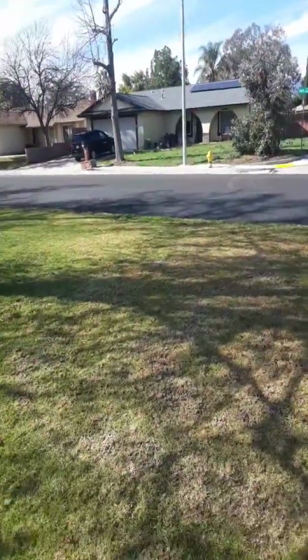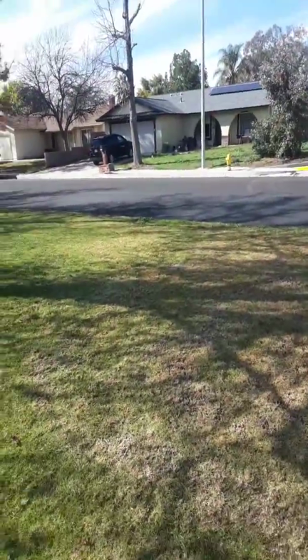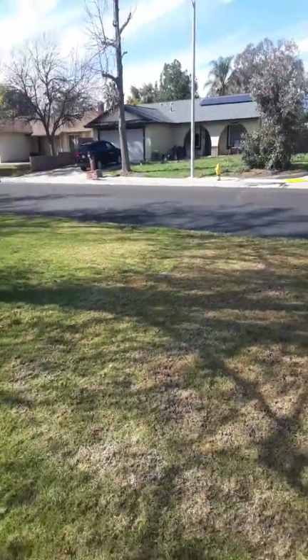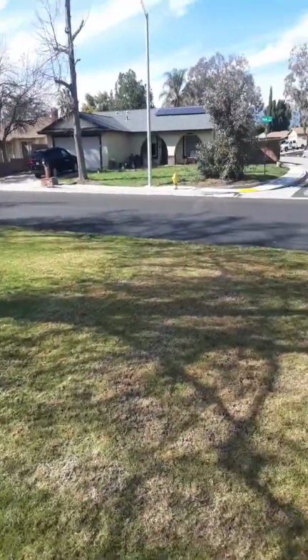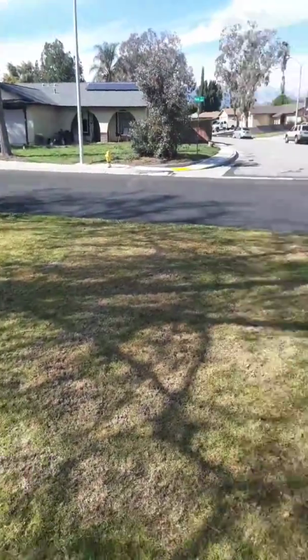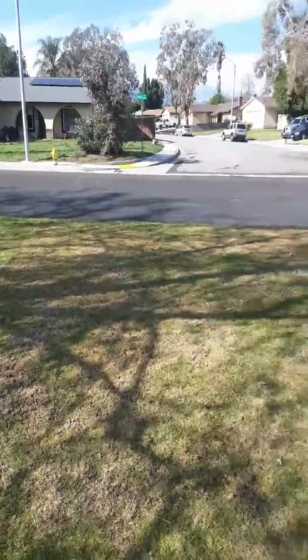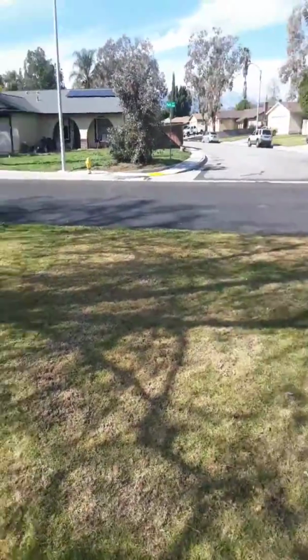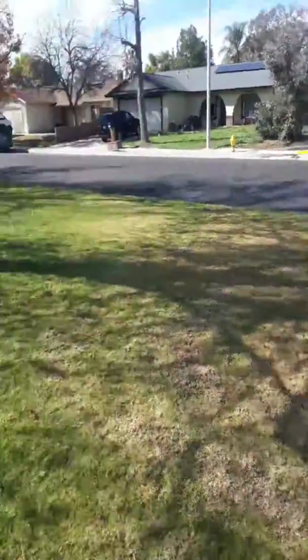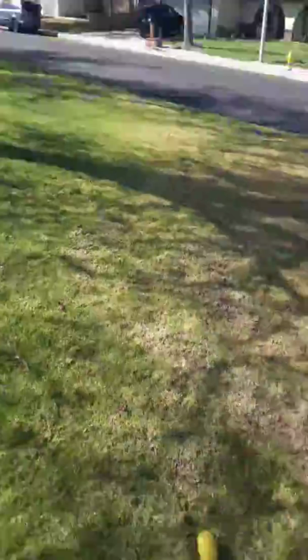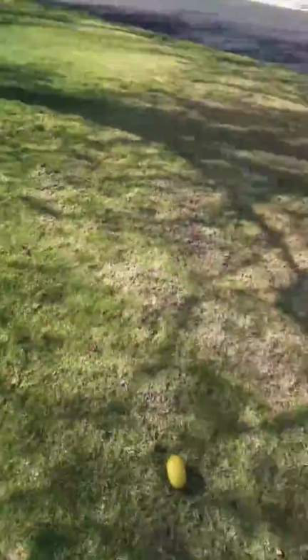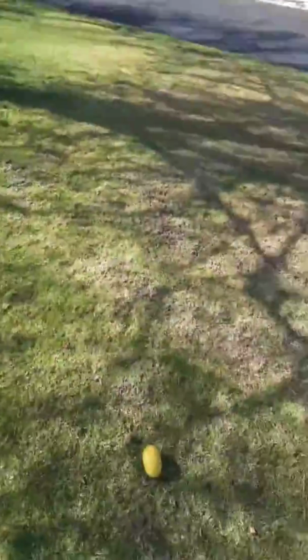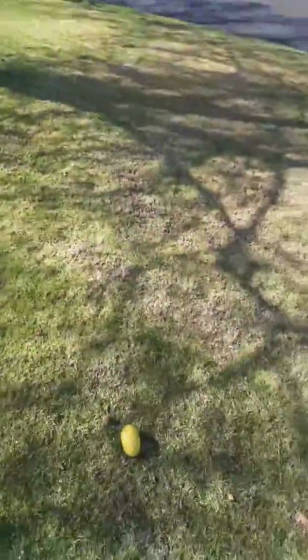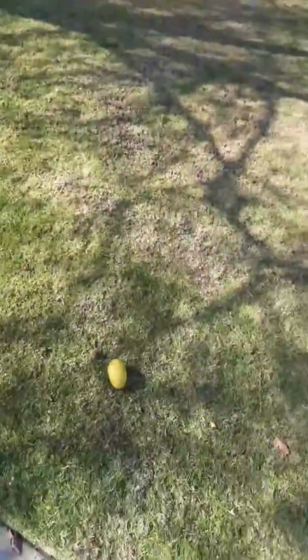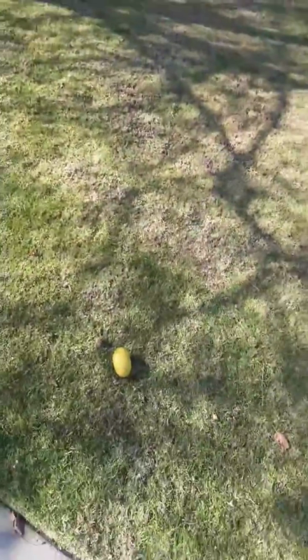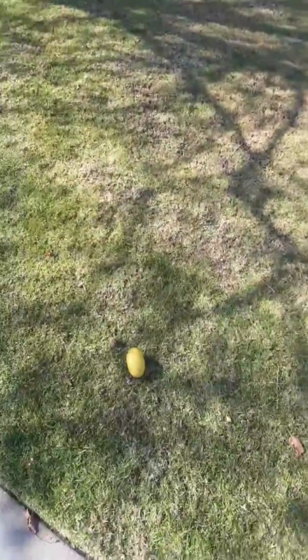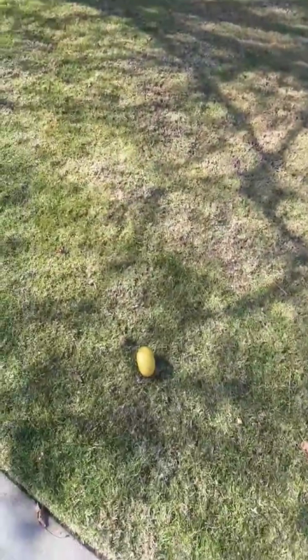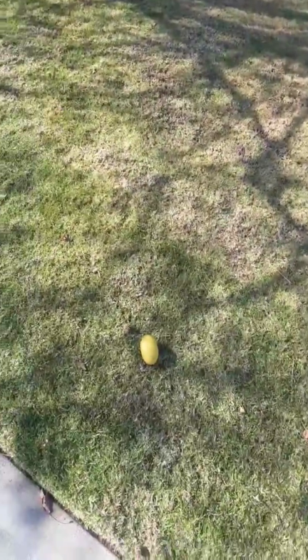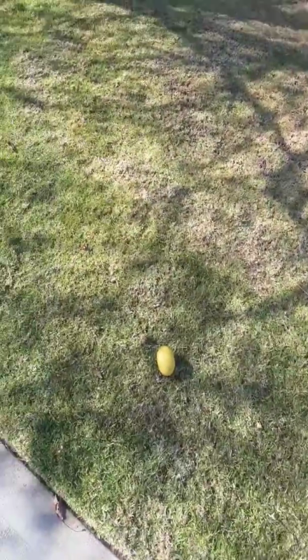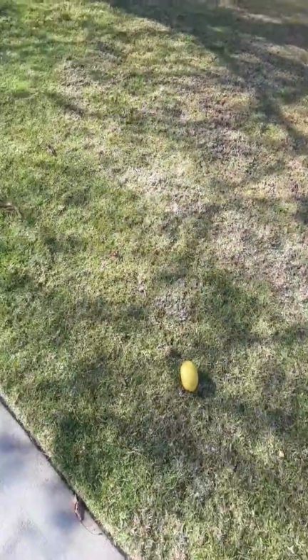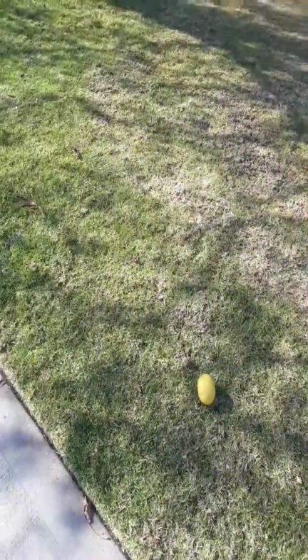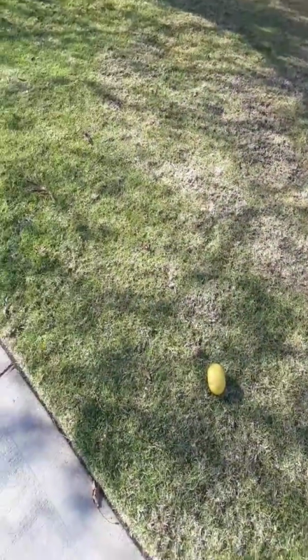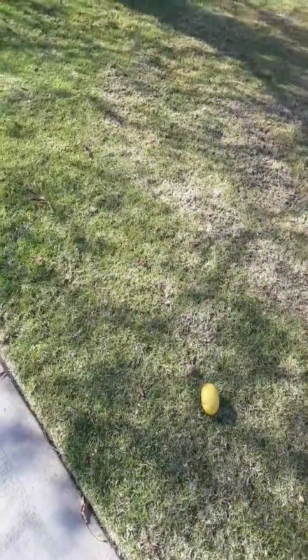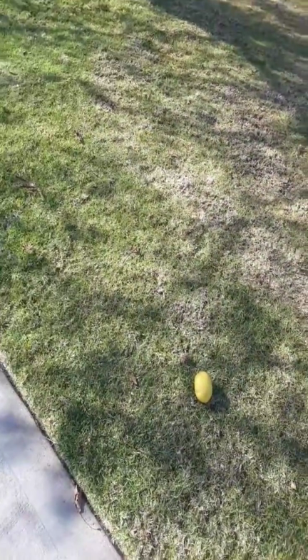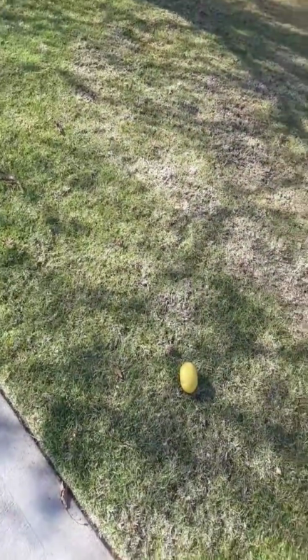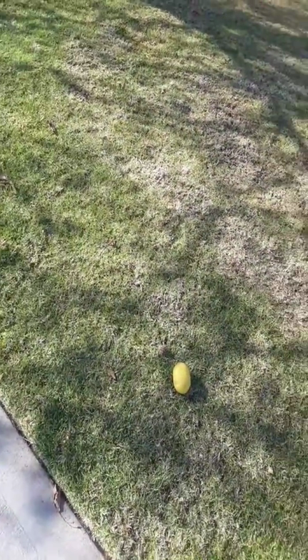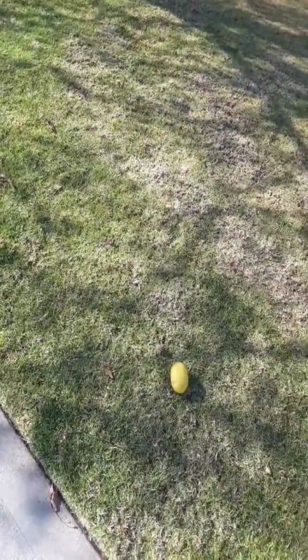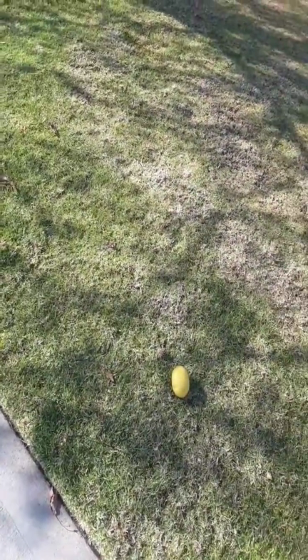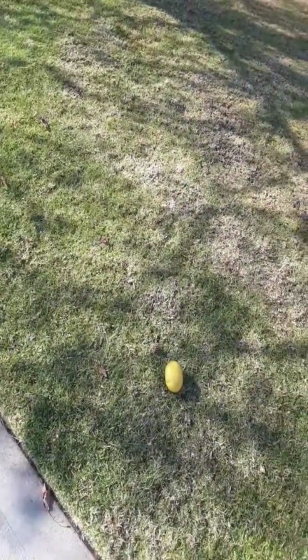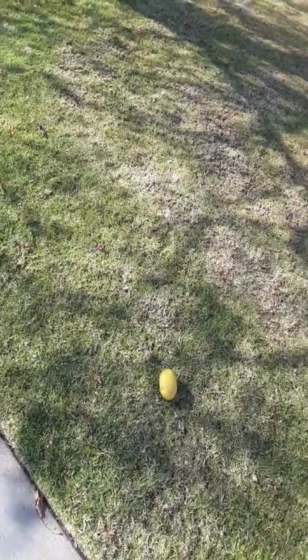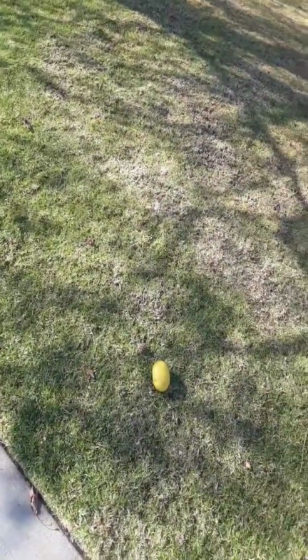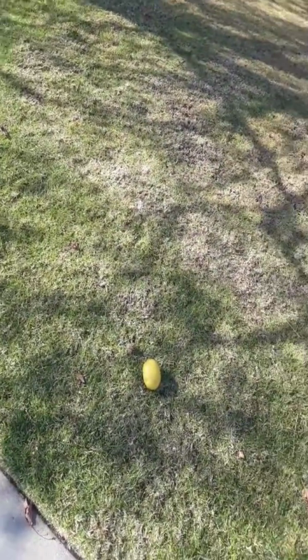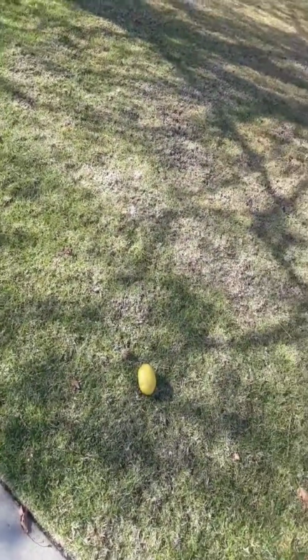I don't have much knowledge about trees. But something about these lemons really disturbed me.